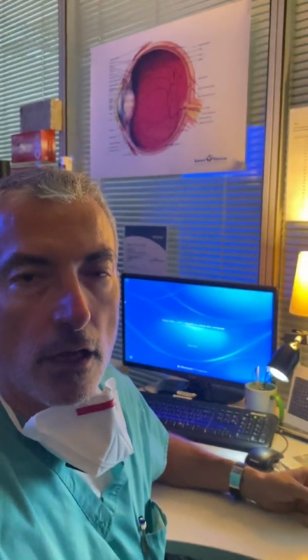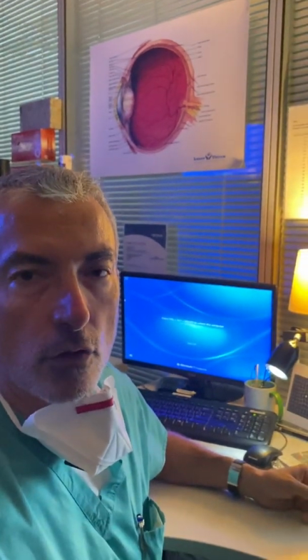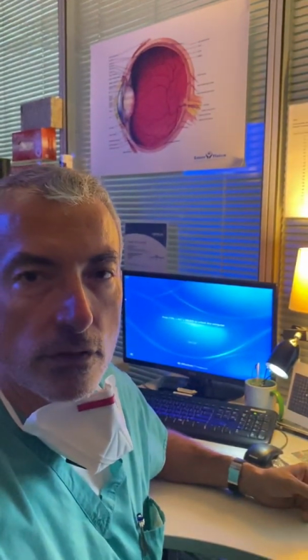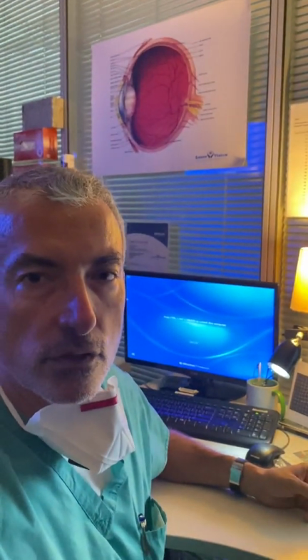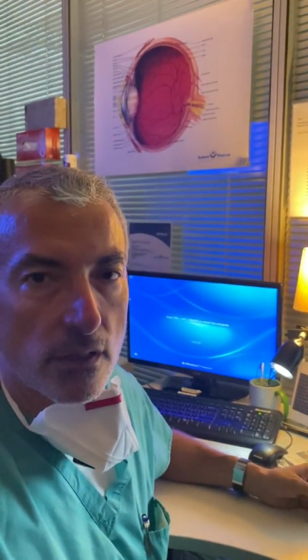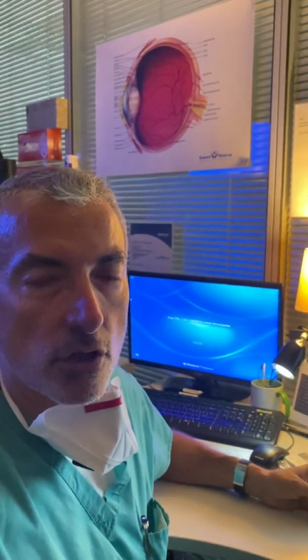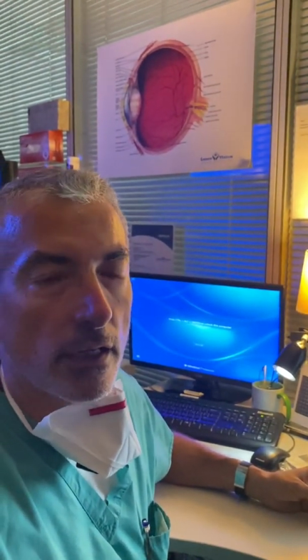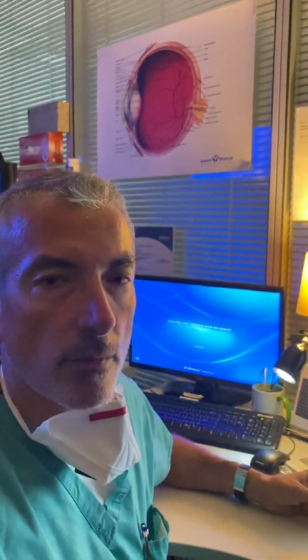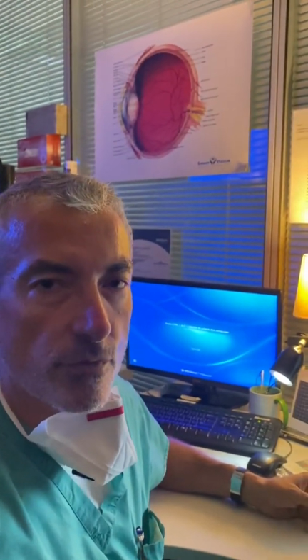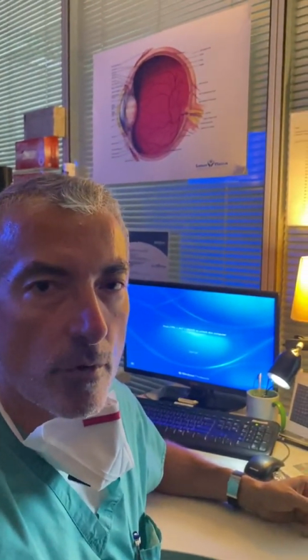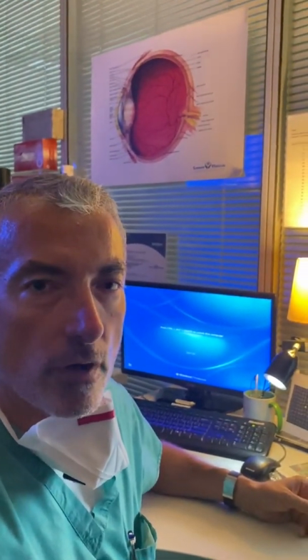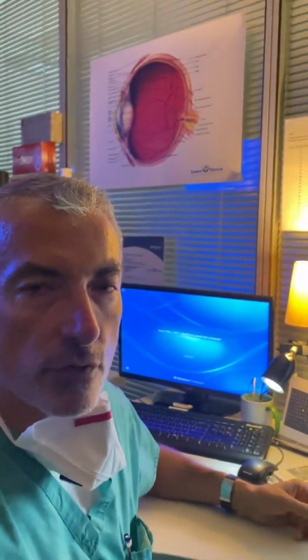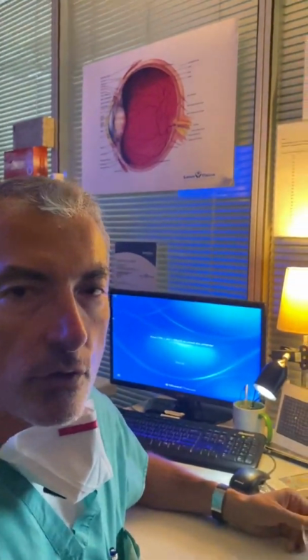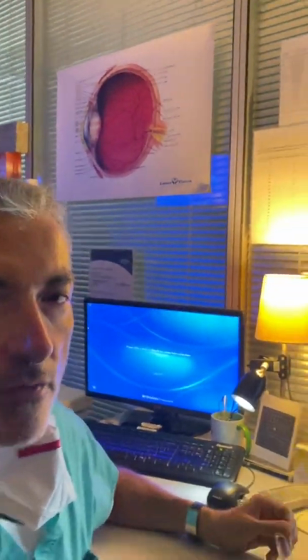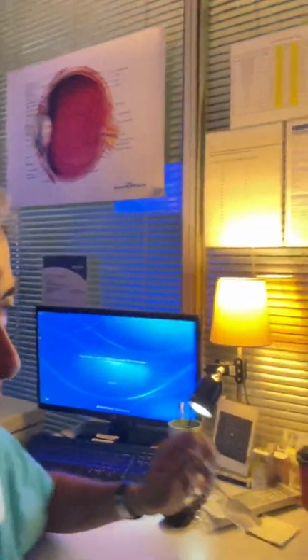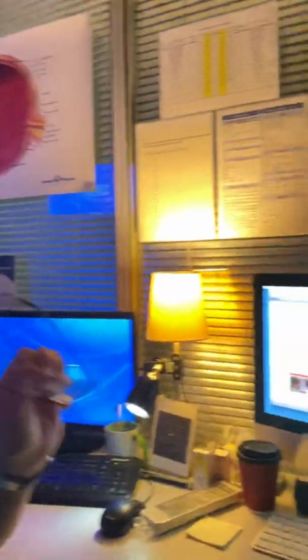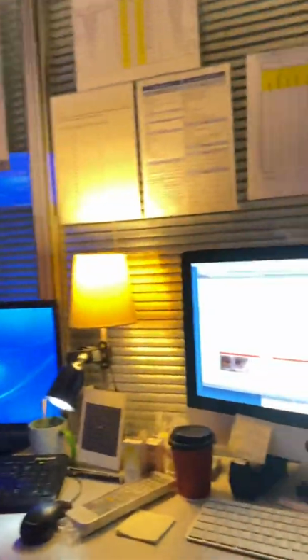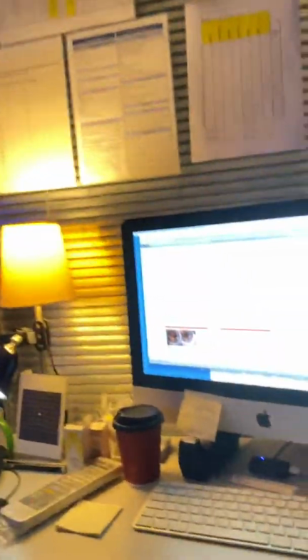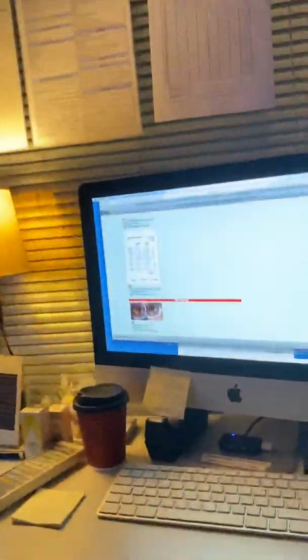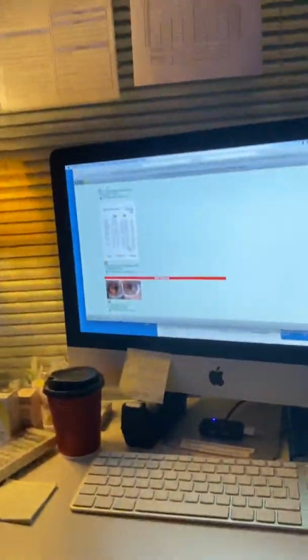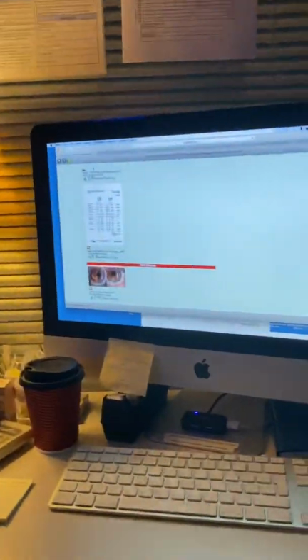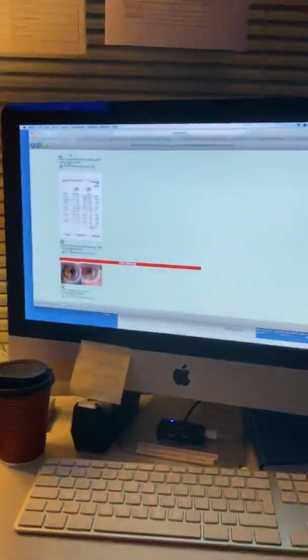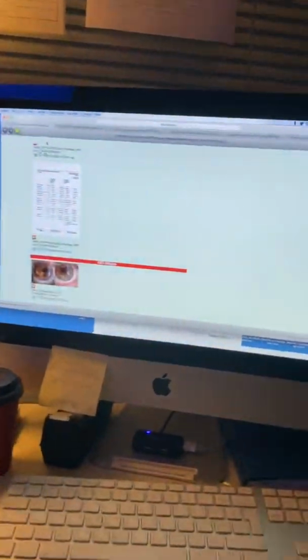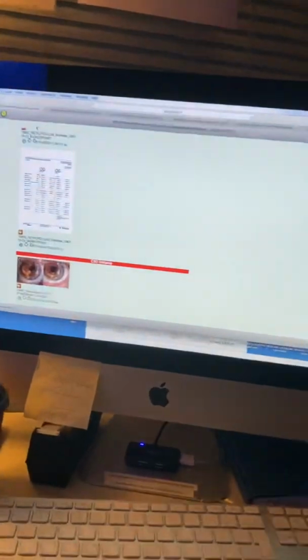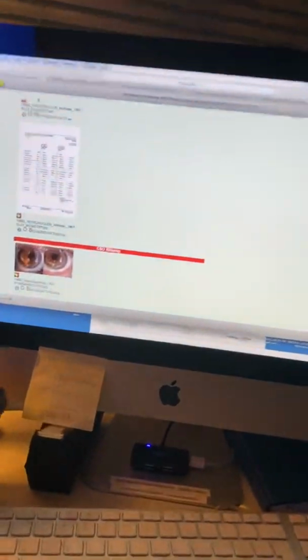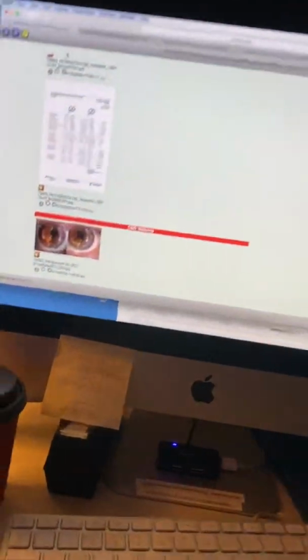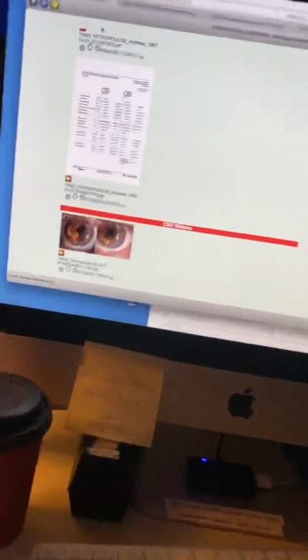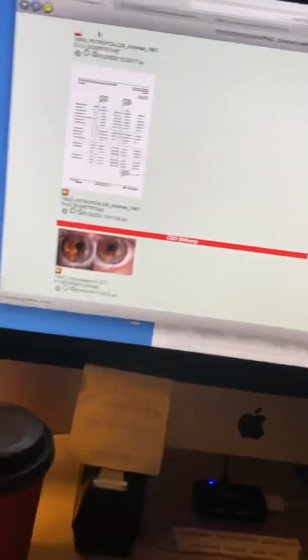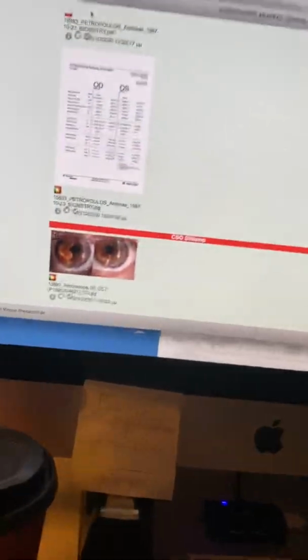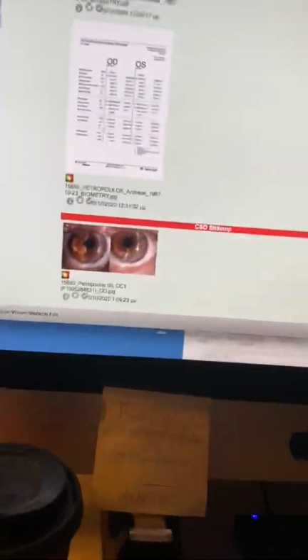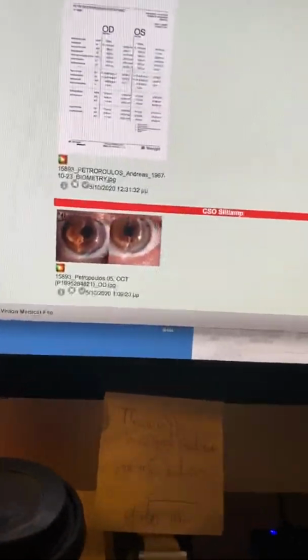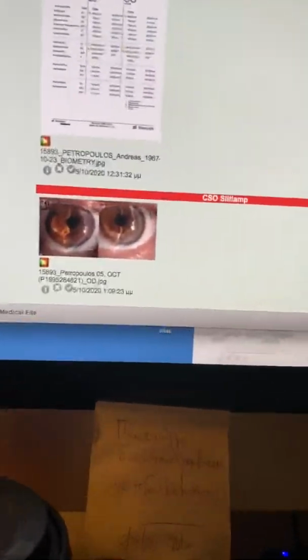Hello, this is John Canelopoulos from our office here in Athens, Greece. Very interesting case to show you — we've showcased this problem before.